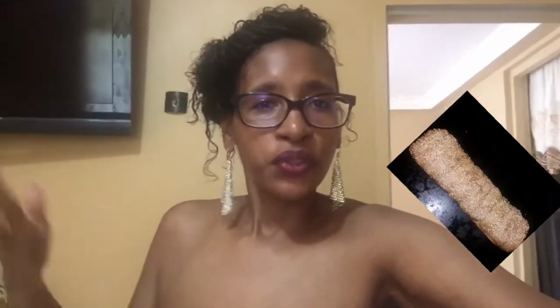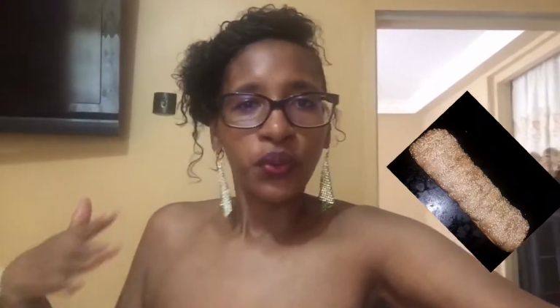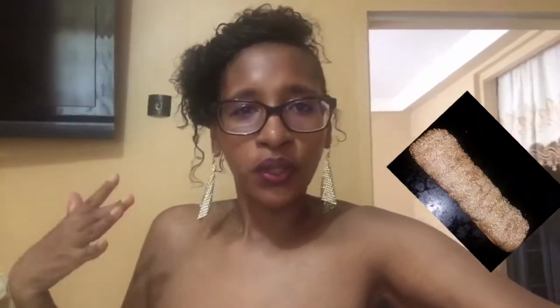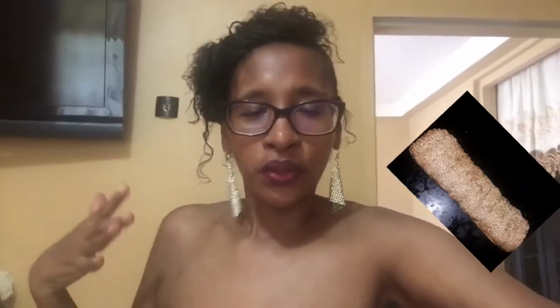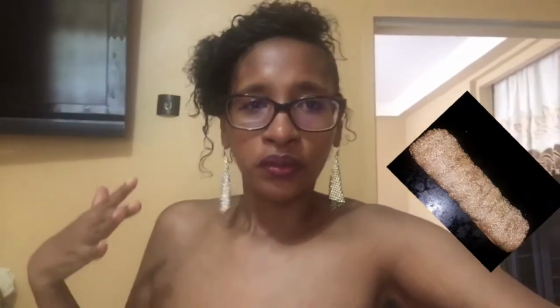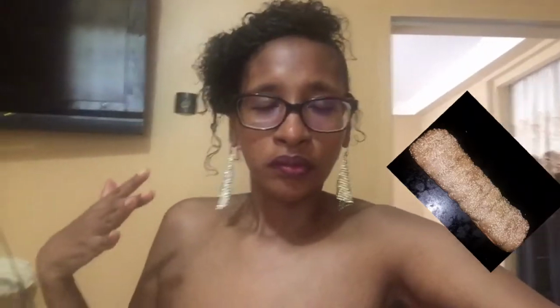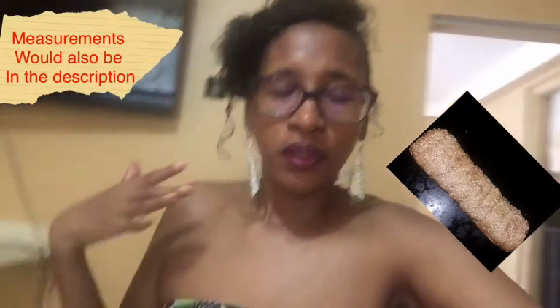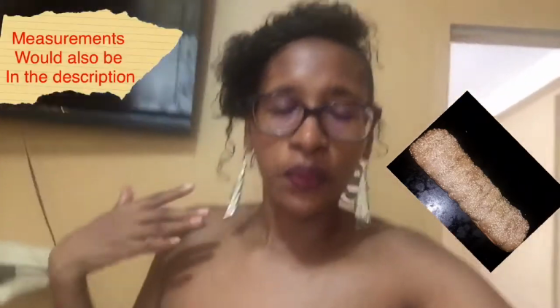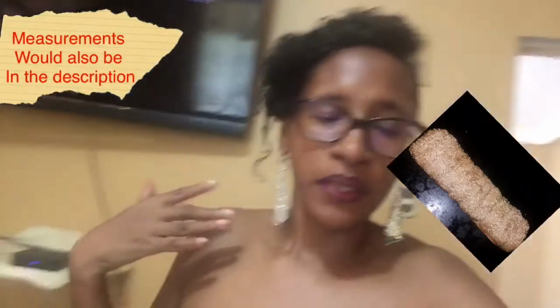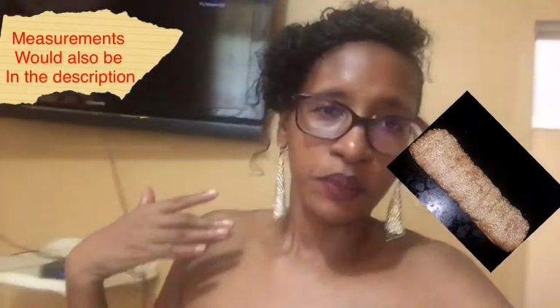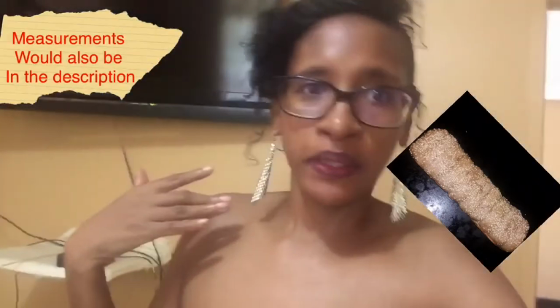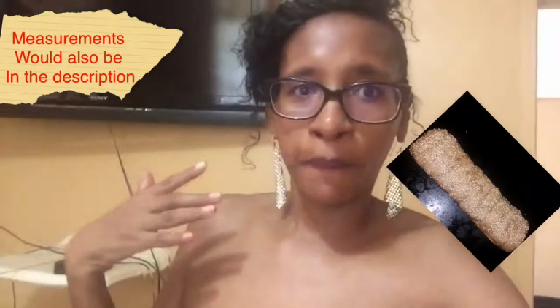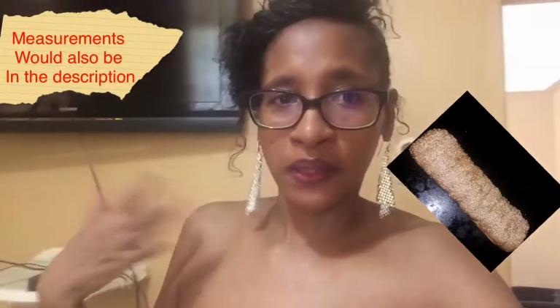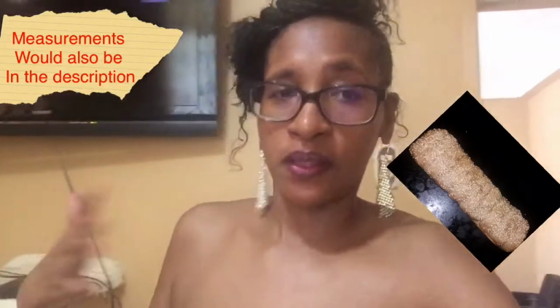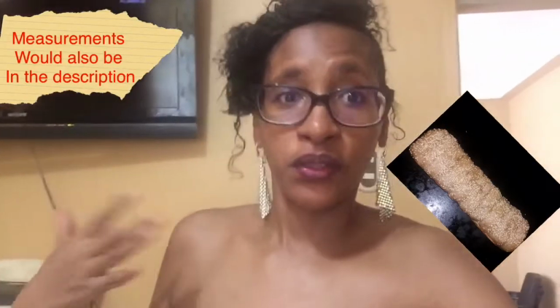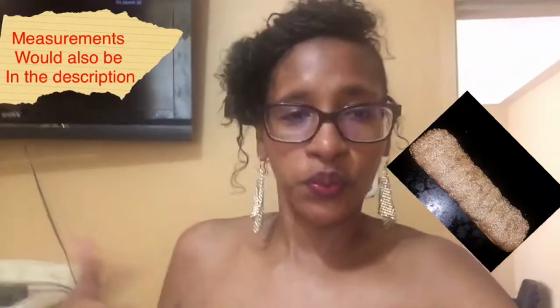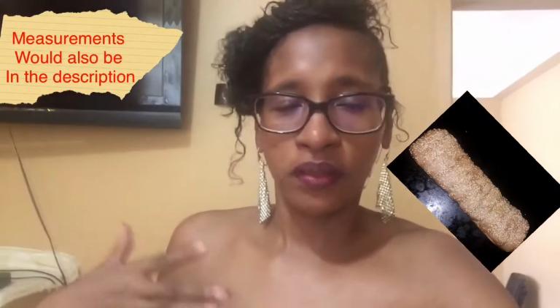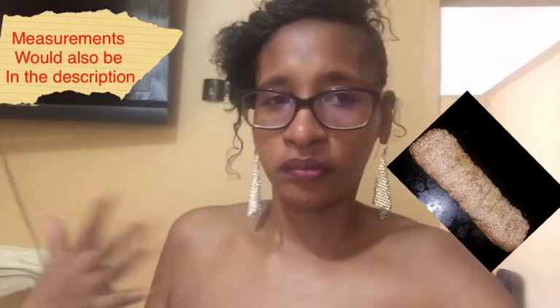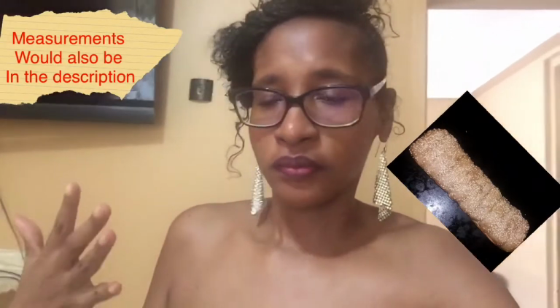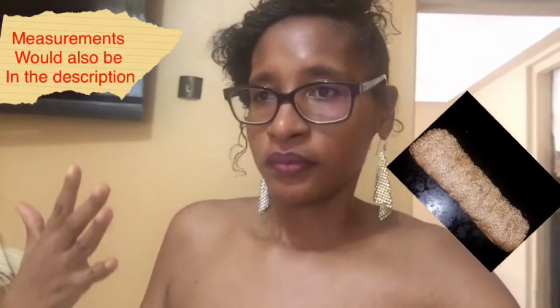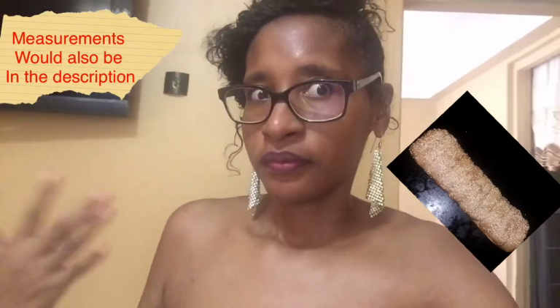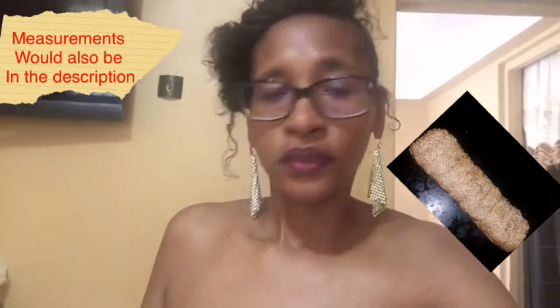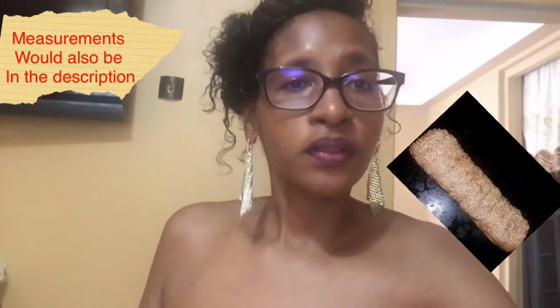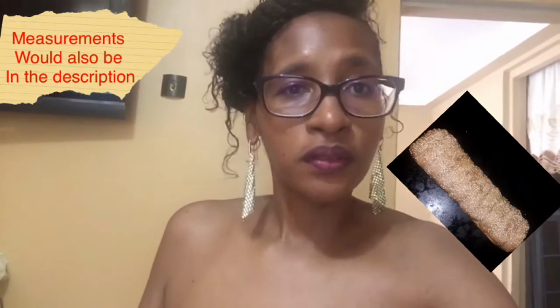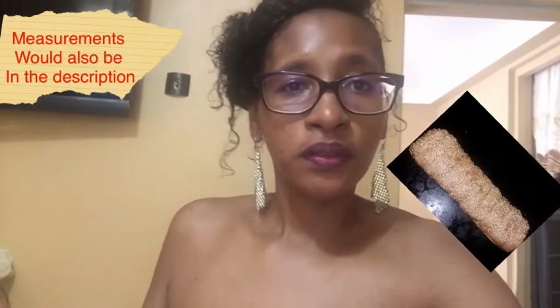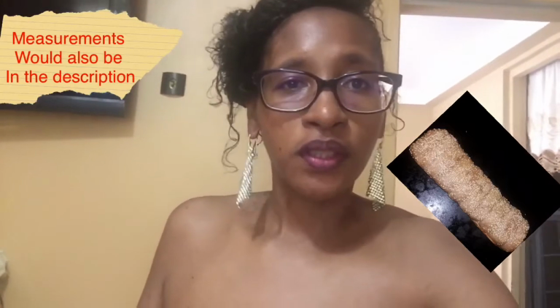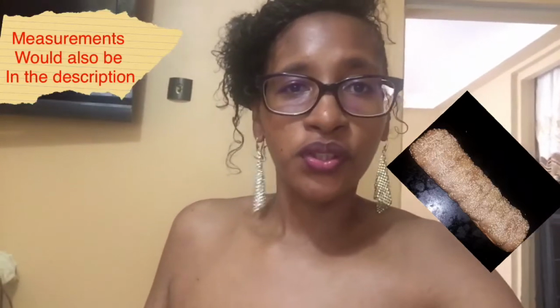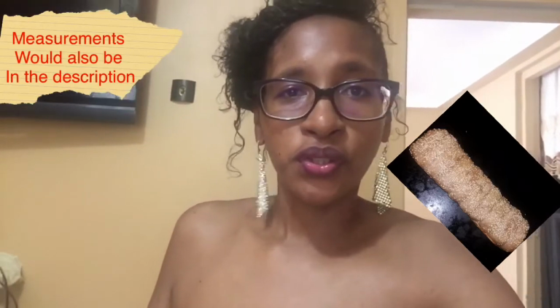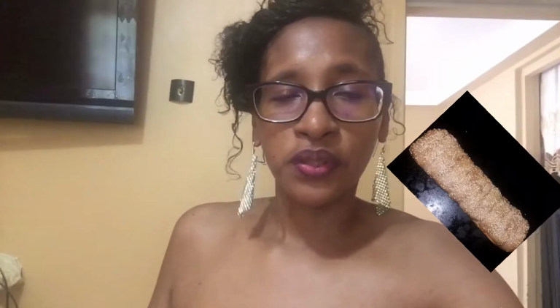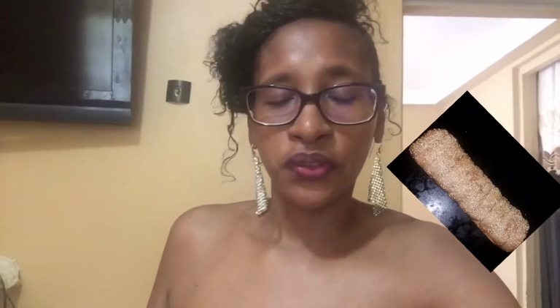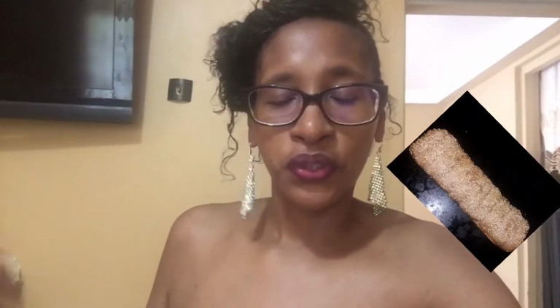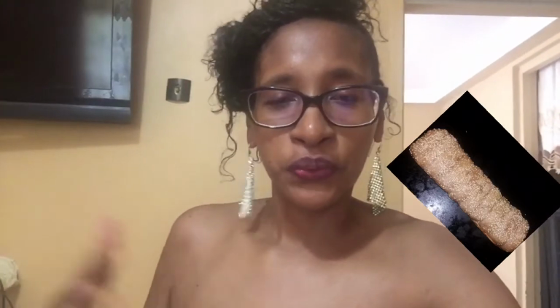I turned those individual sausage rolls into a whole loaf and placed some sesame seeds on top. As the video goes along I will explain better as we continue.